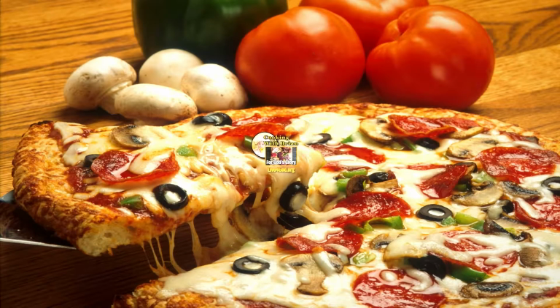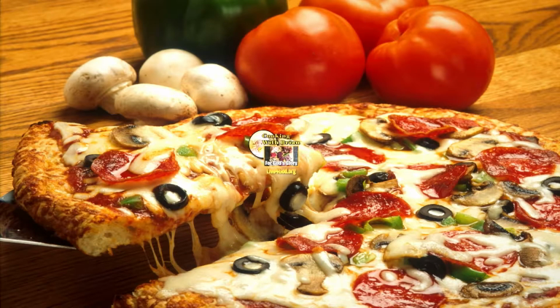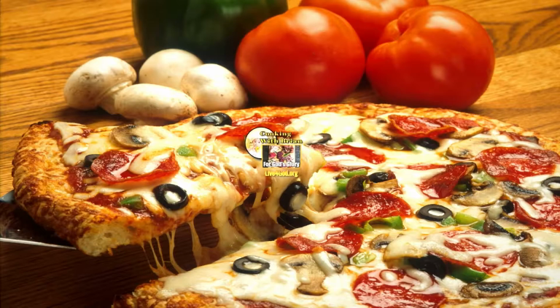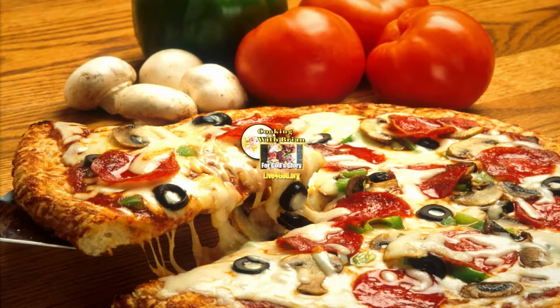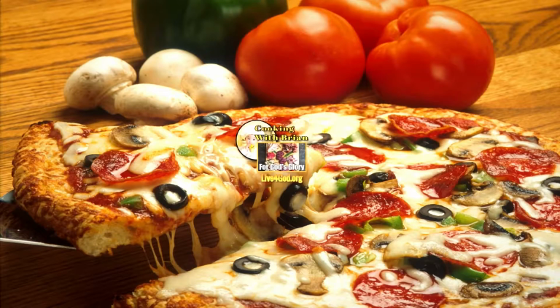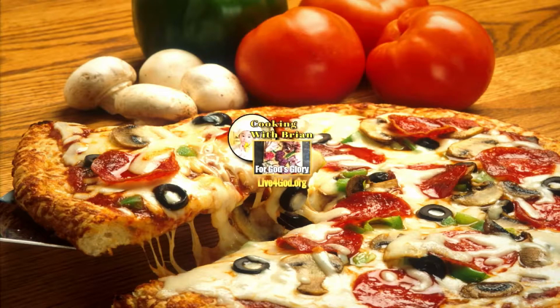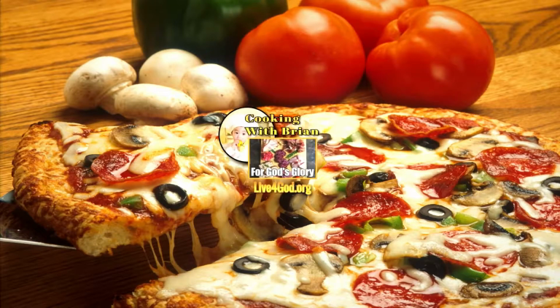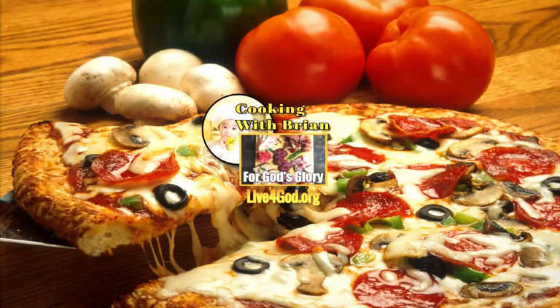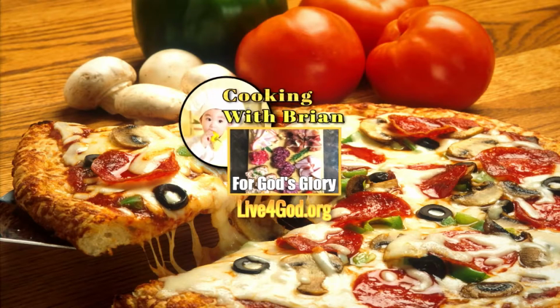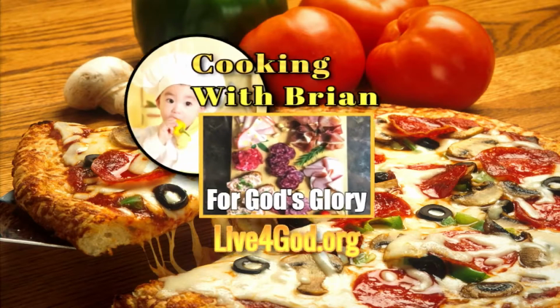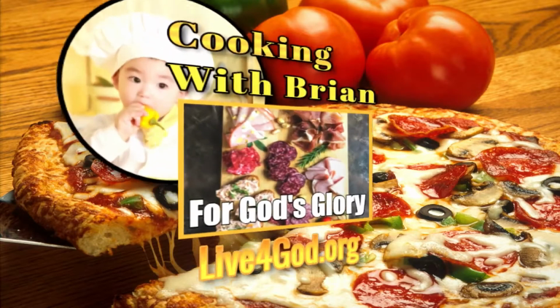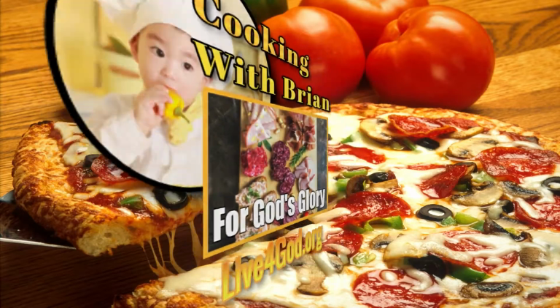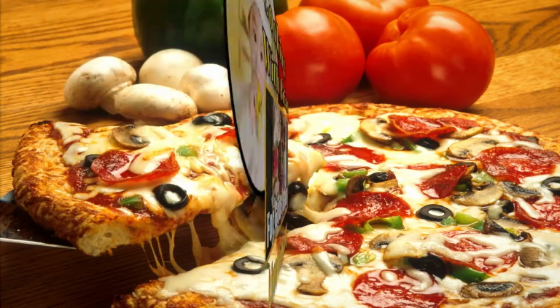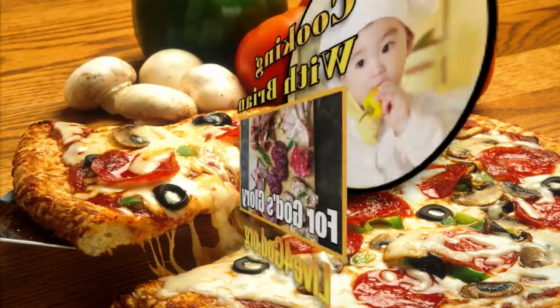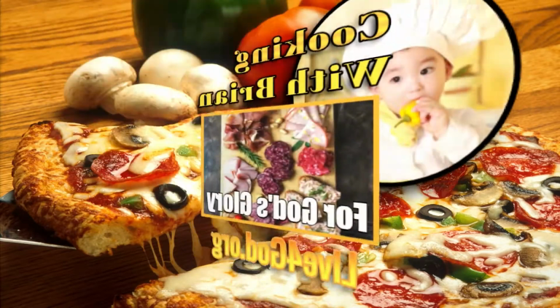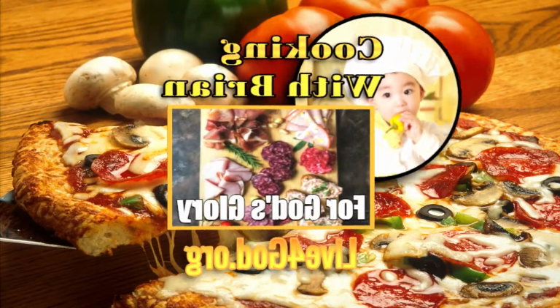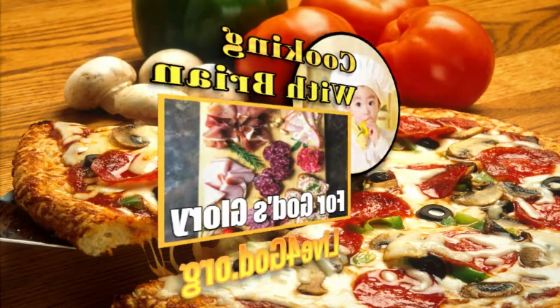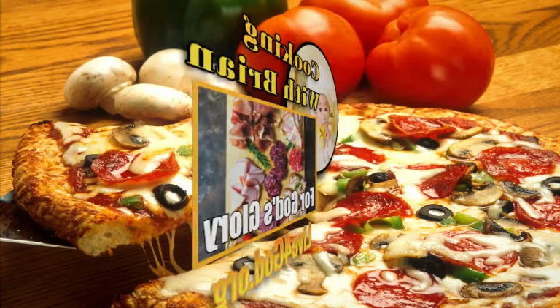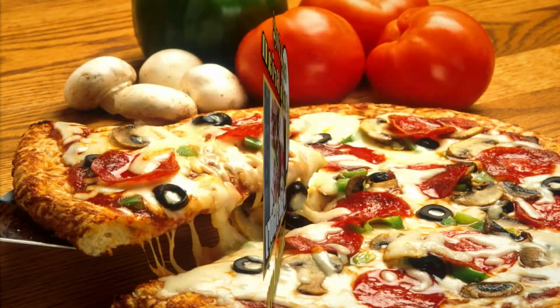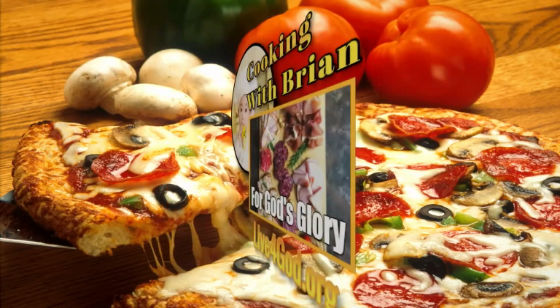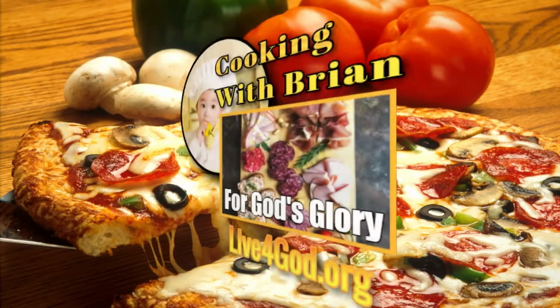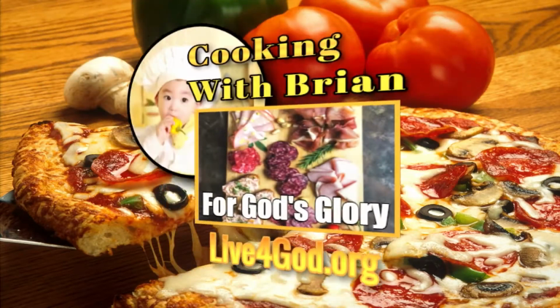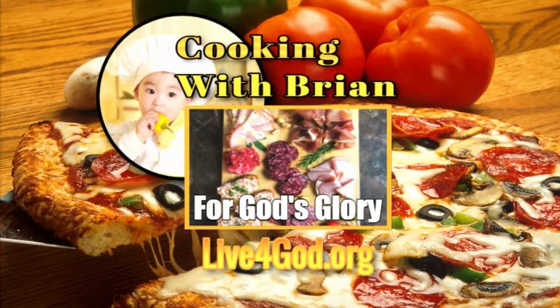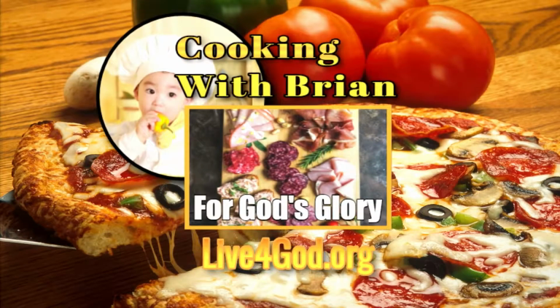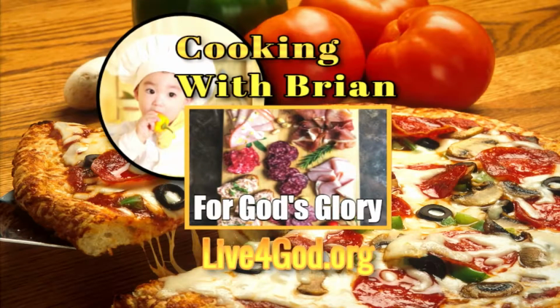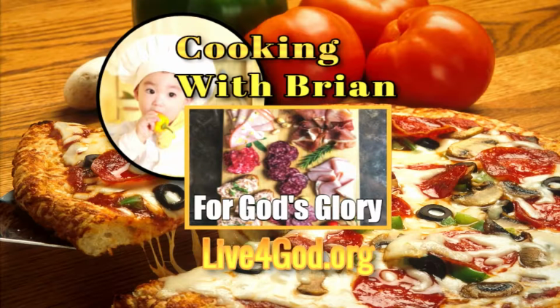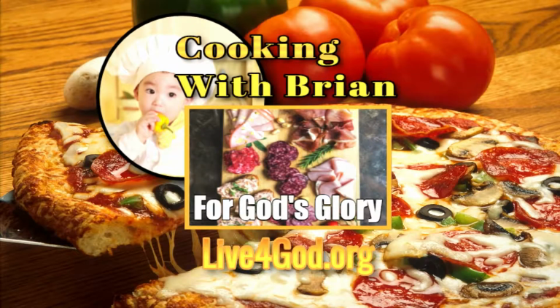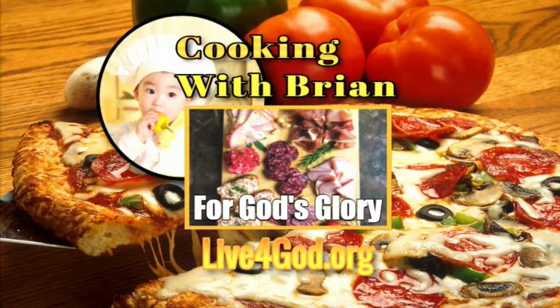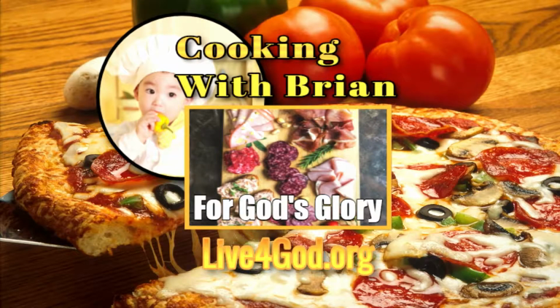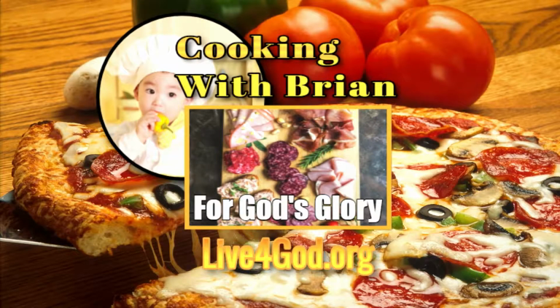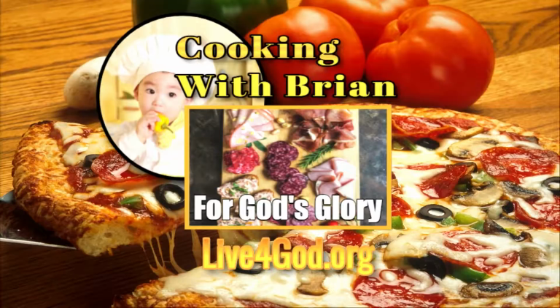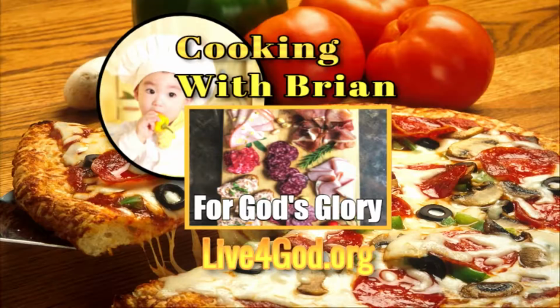This is Cooking with Brian, a cook show with food that actually tastes great.